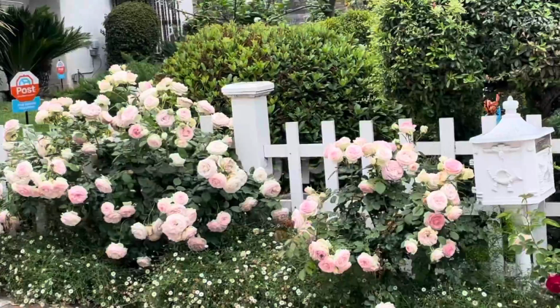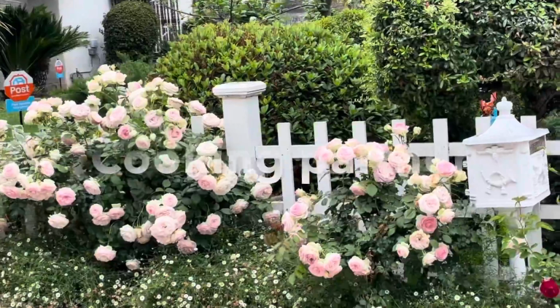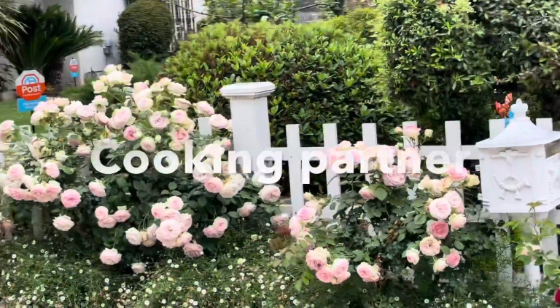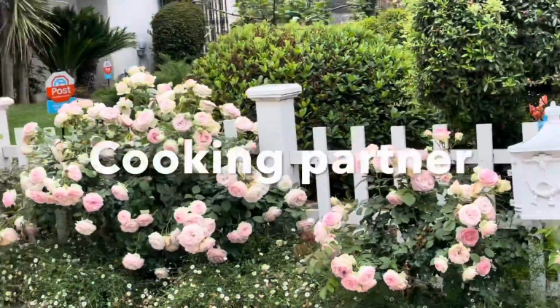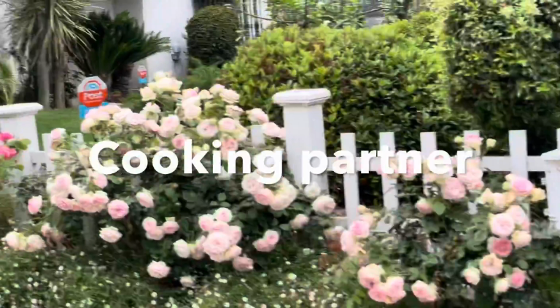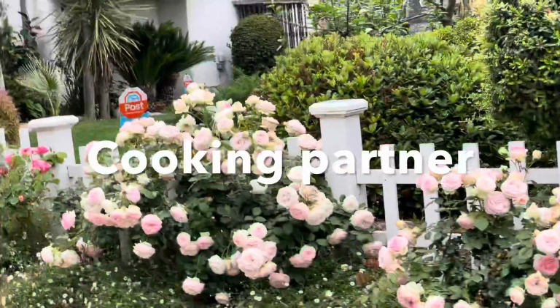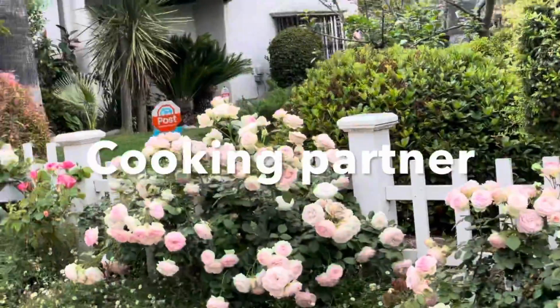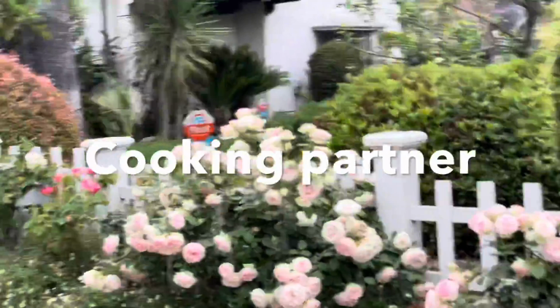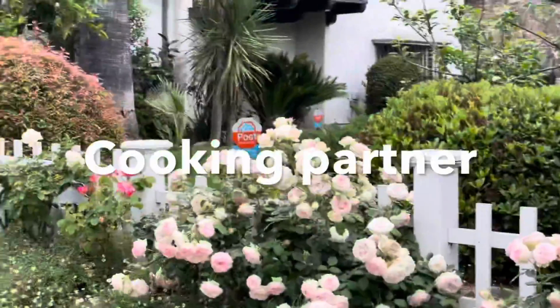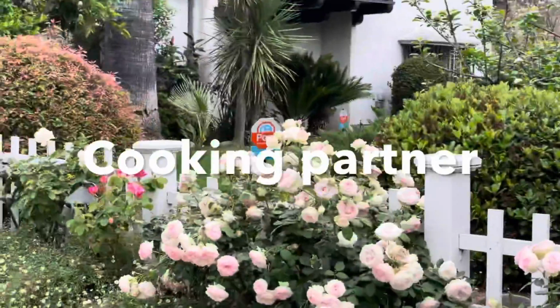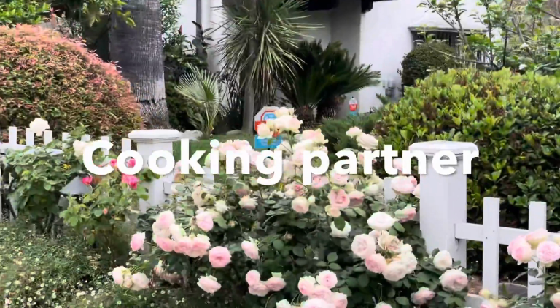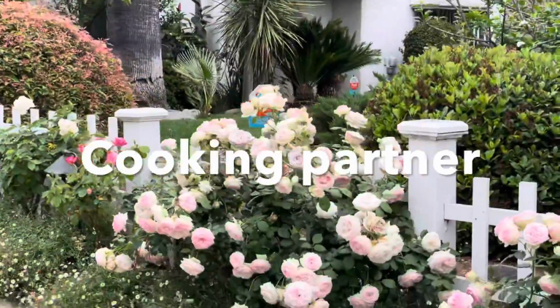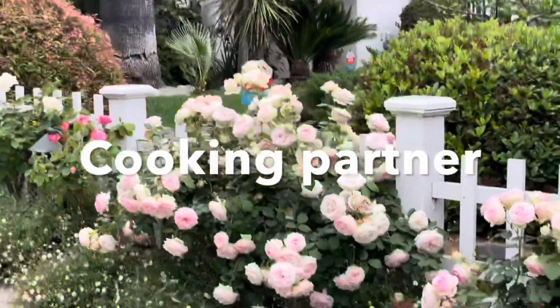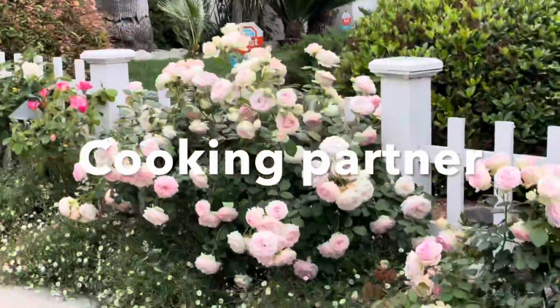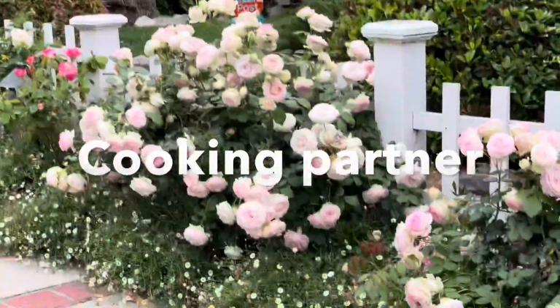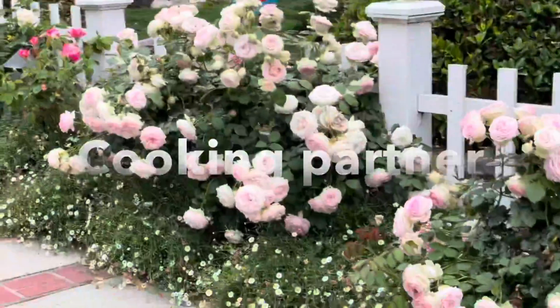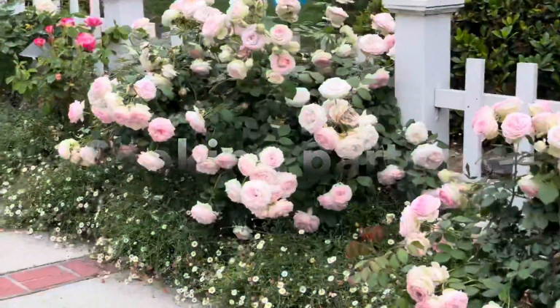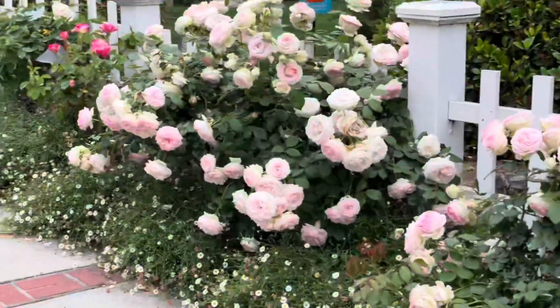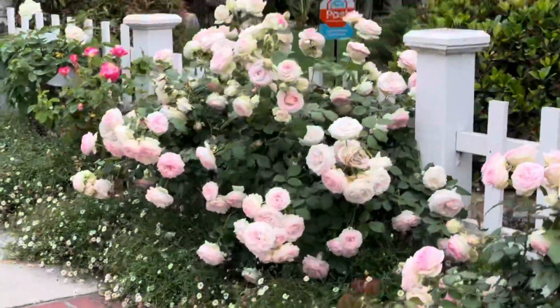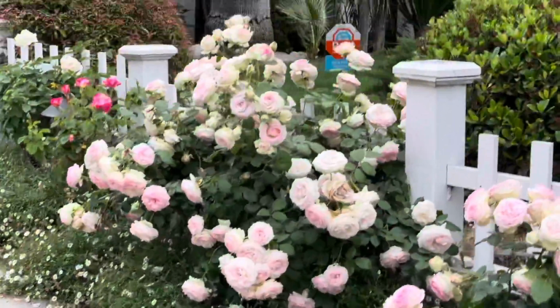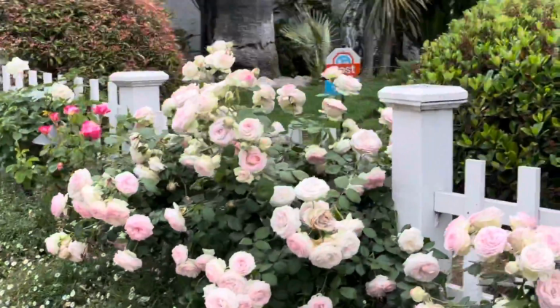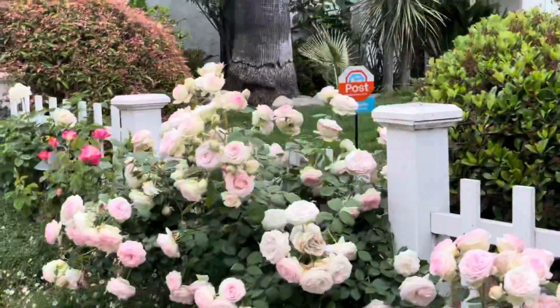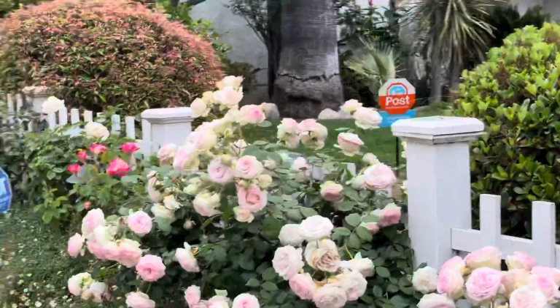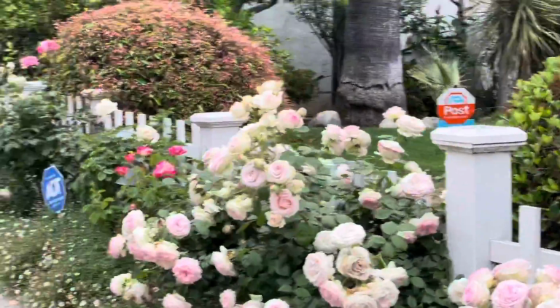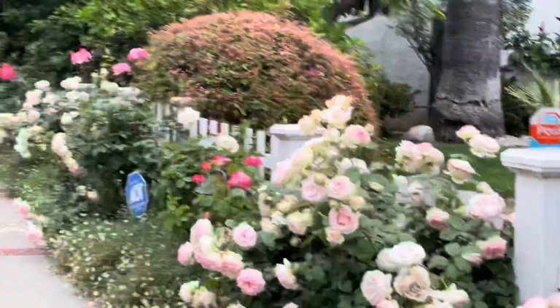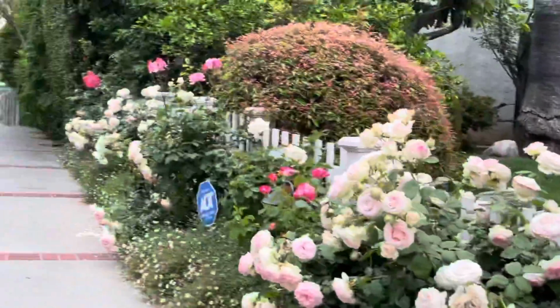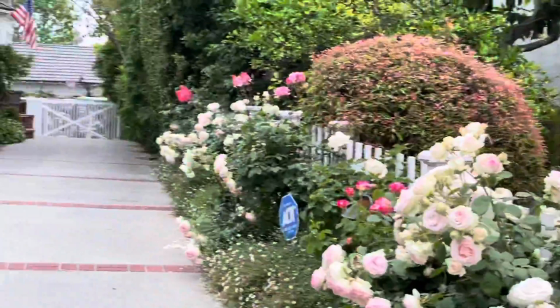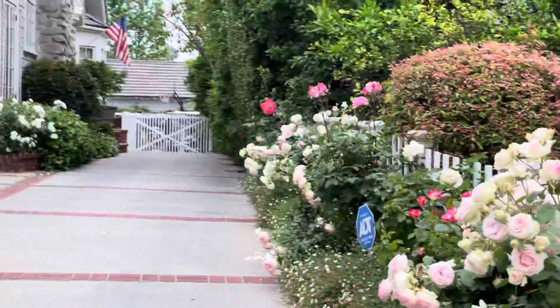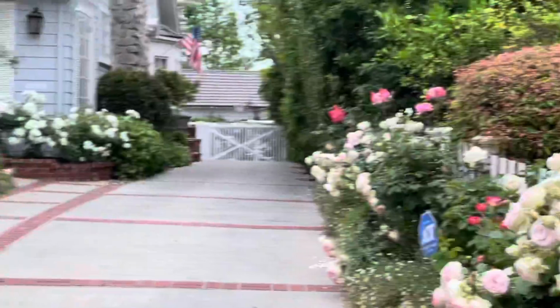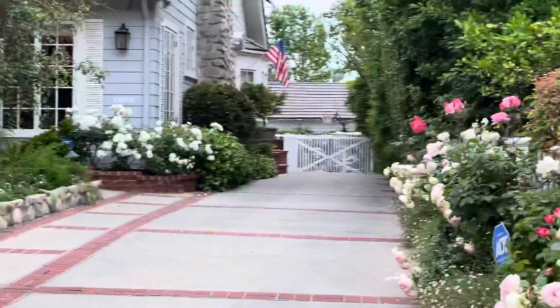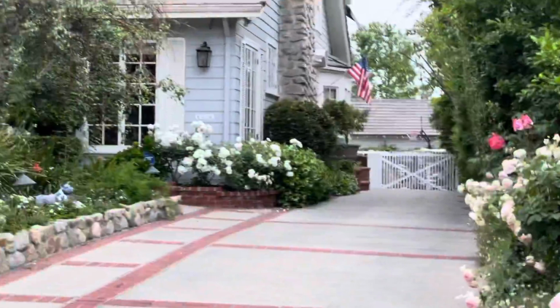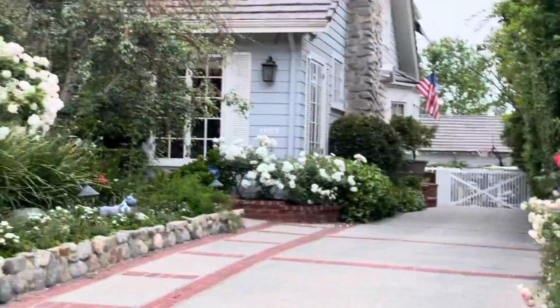Hello friends! How are you doing? I am very happy.